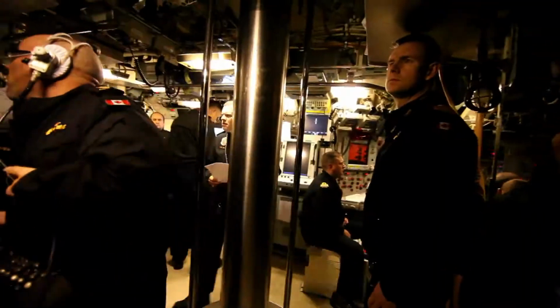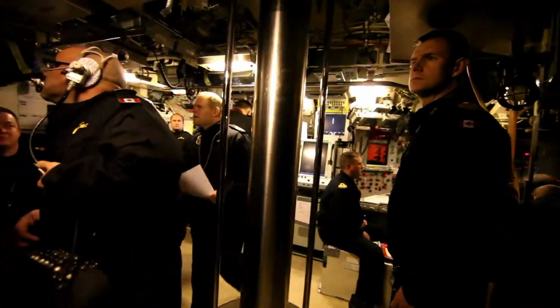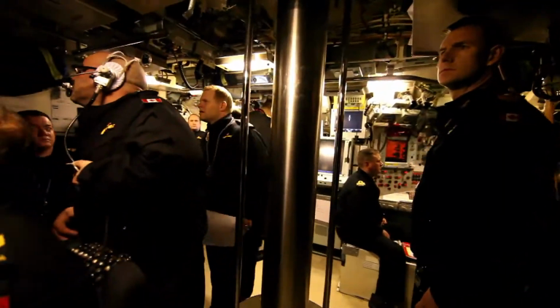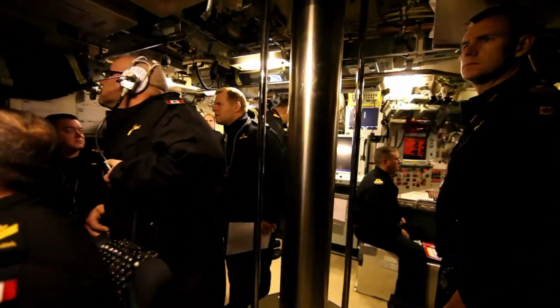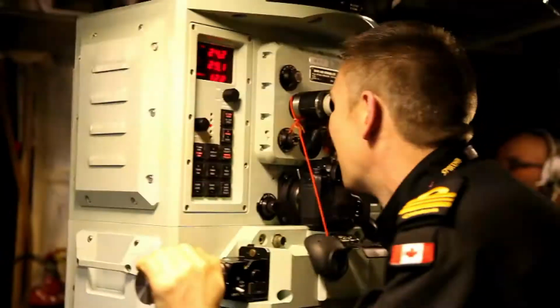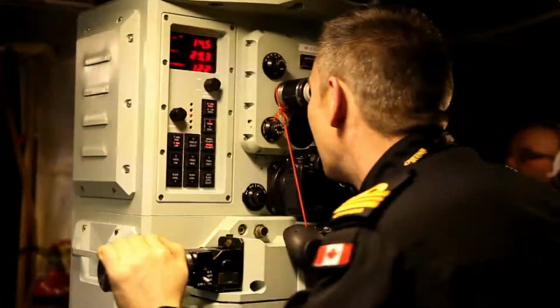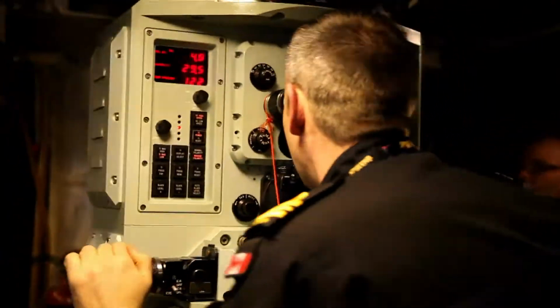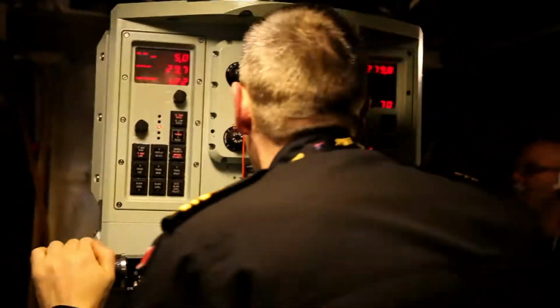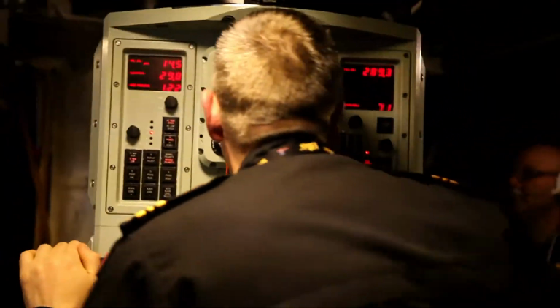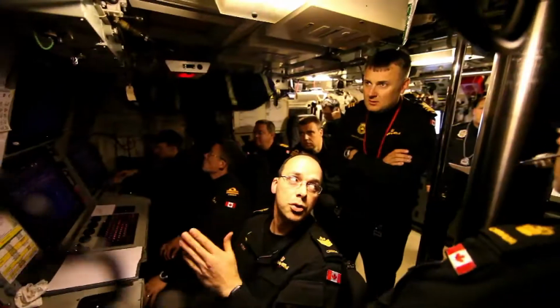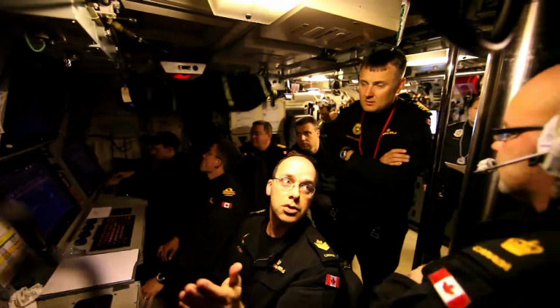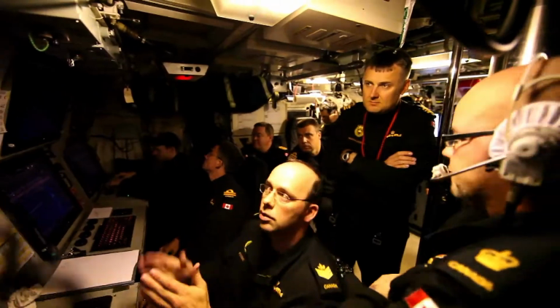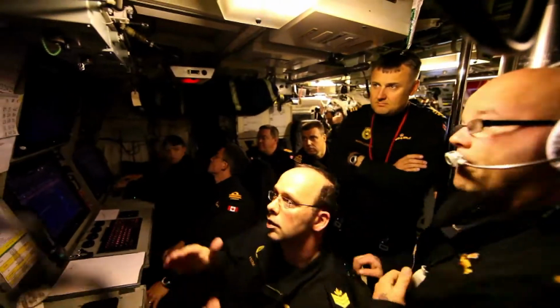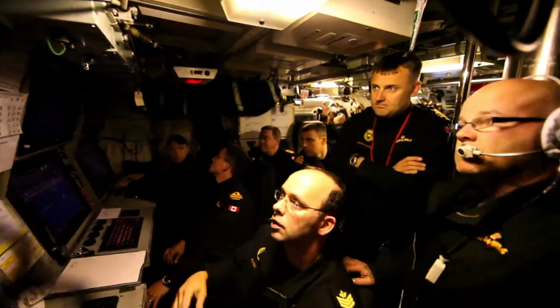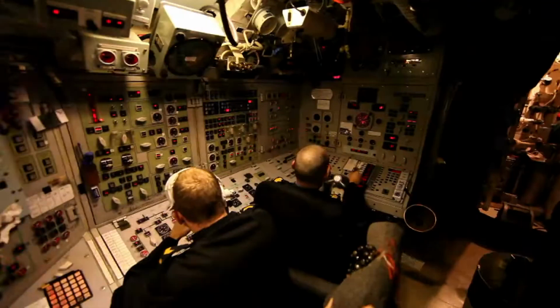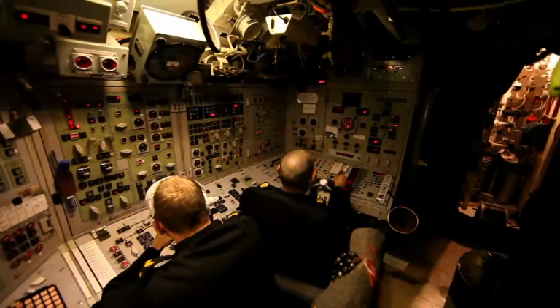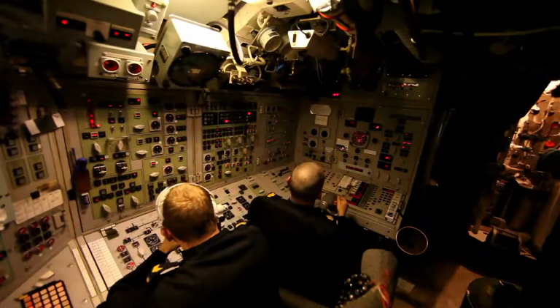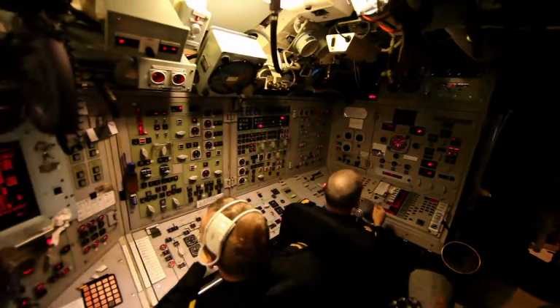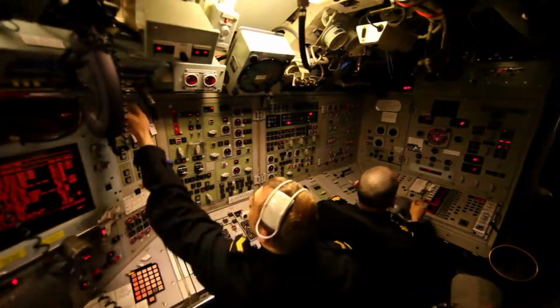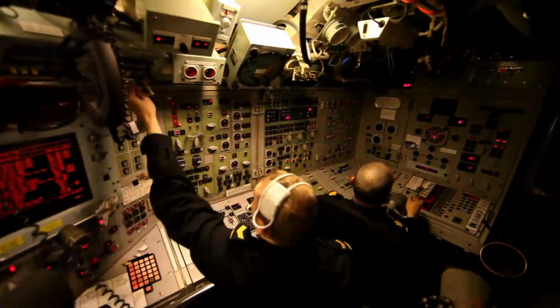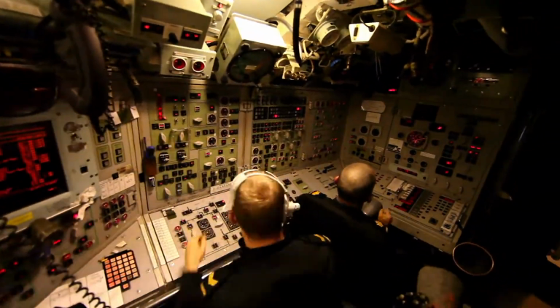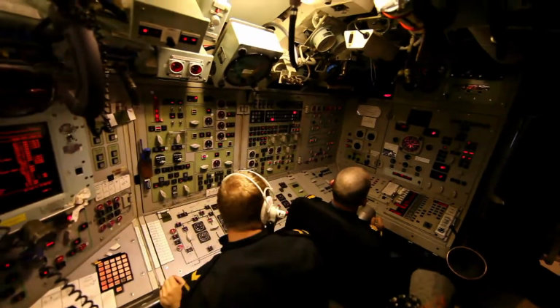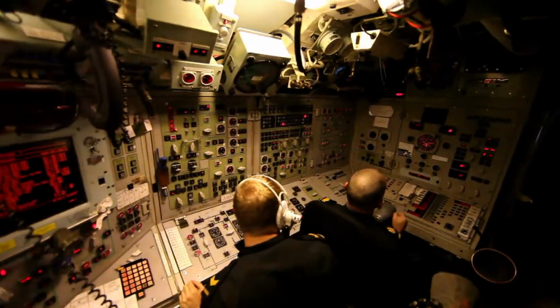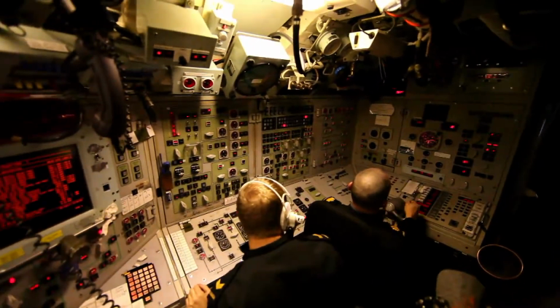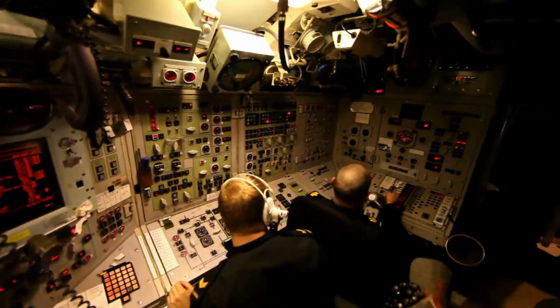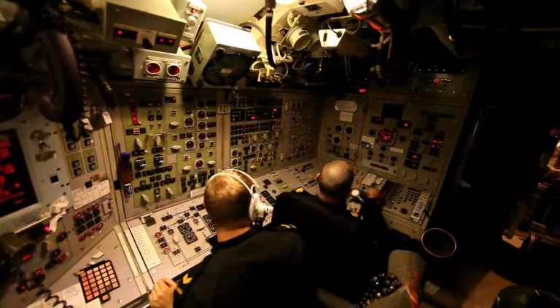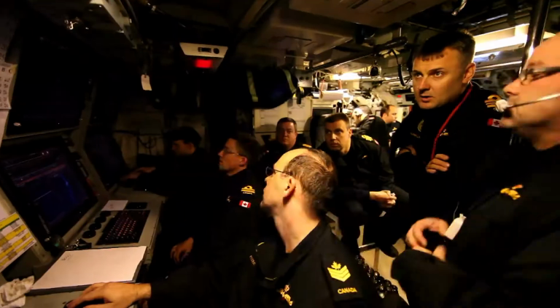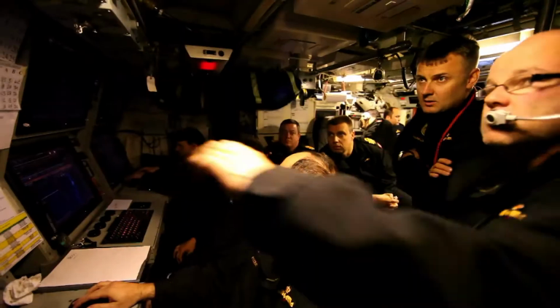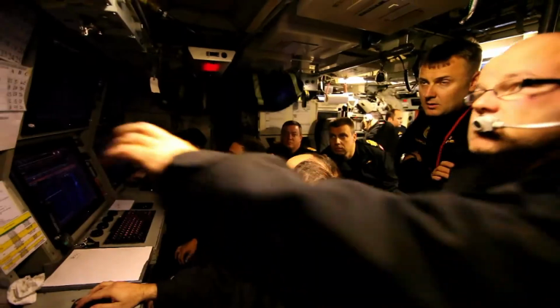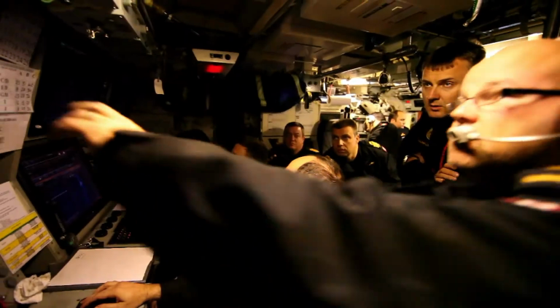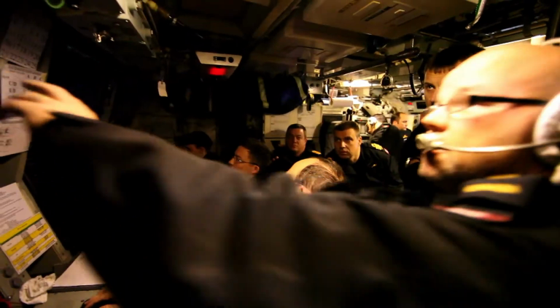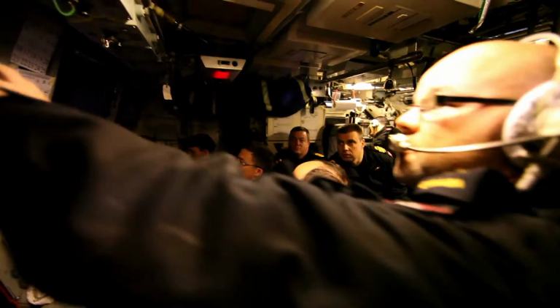All positions, stand by target set up, Bravo. Now put me 60 starboard, range 1,700 yards.